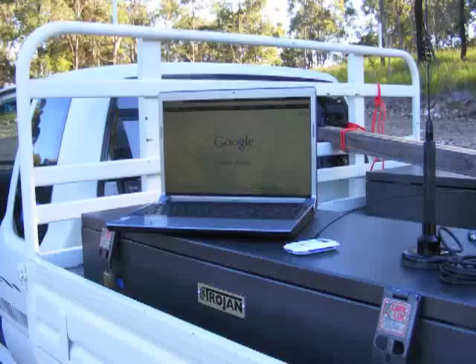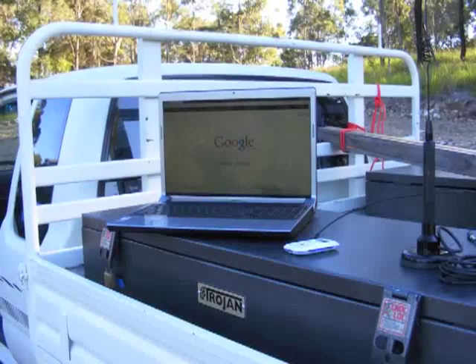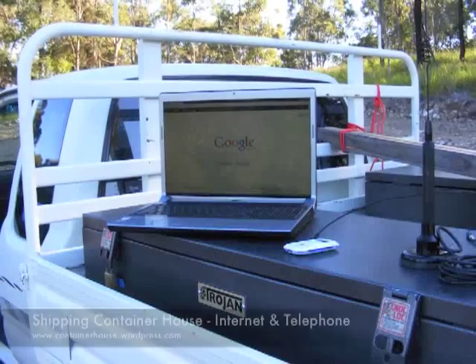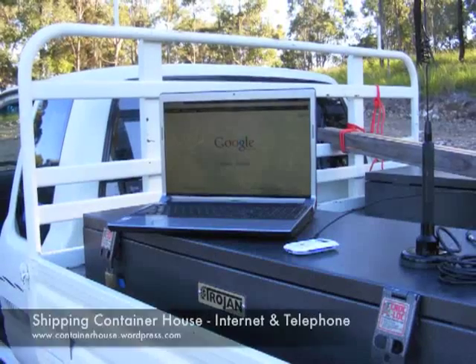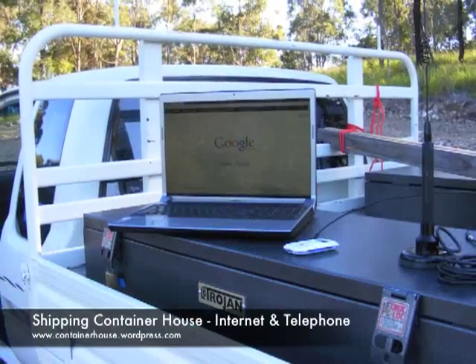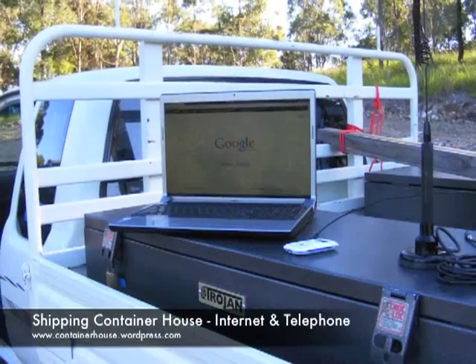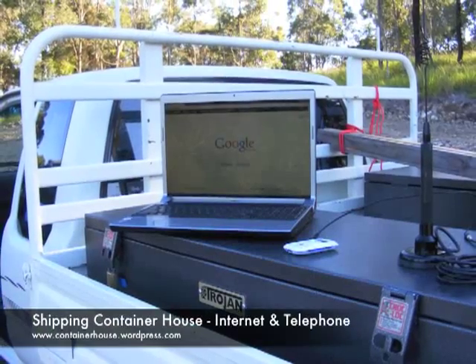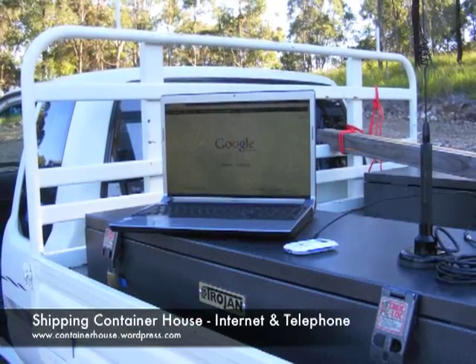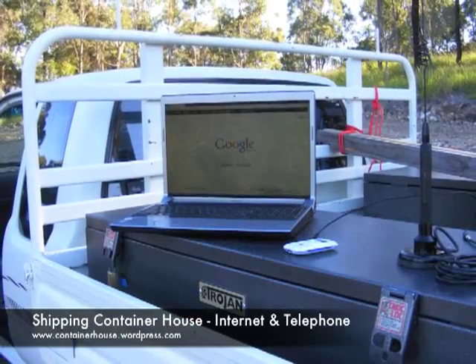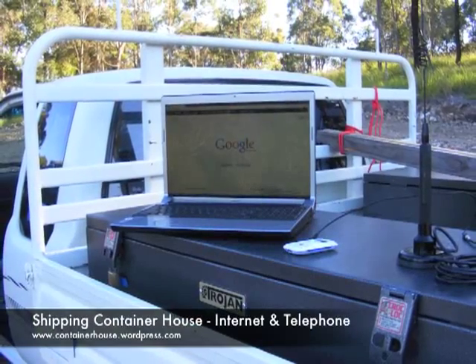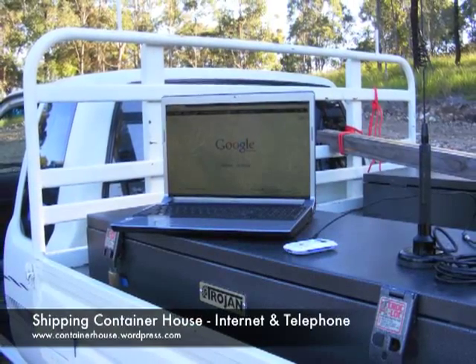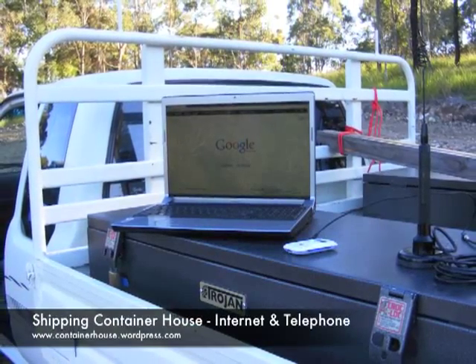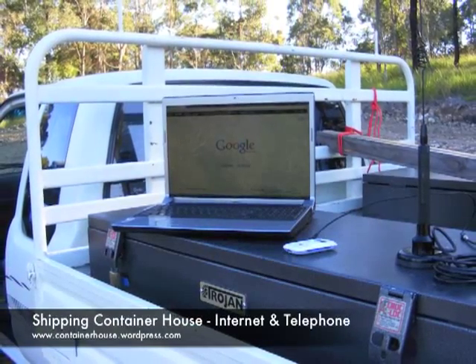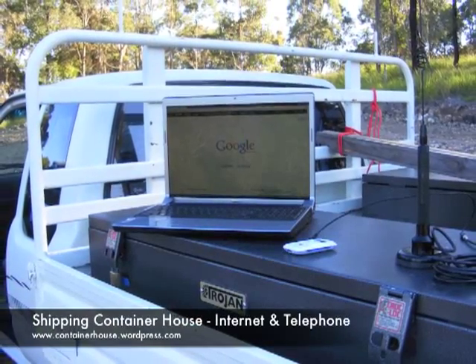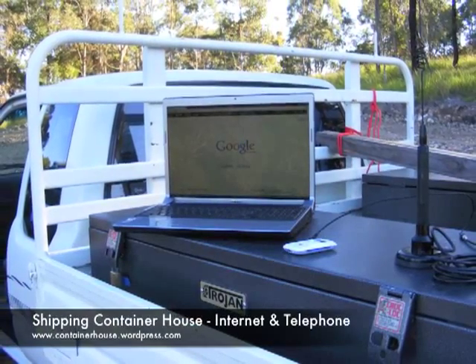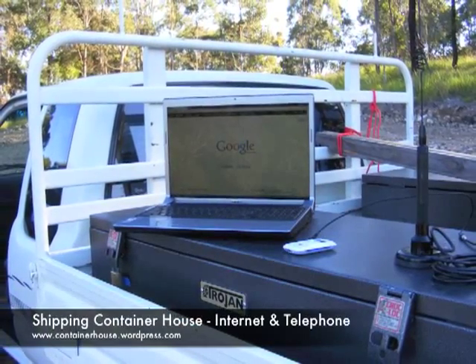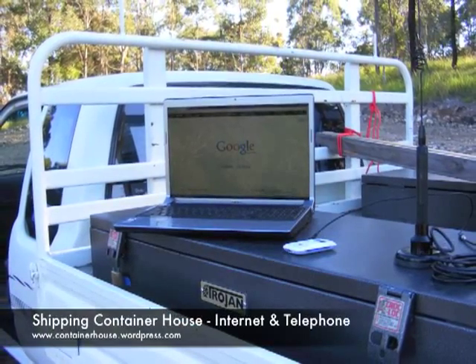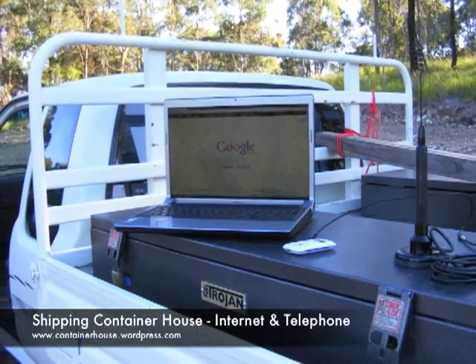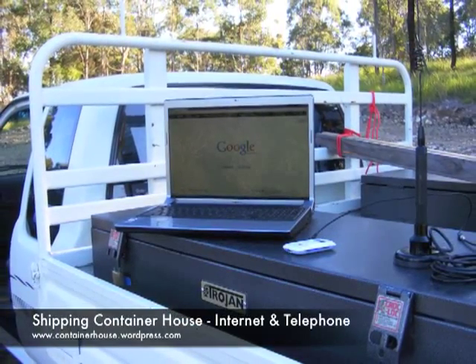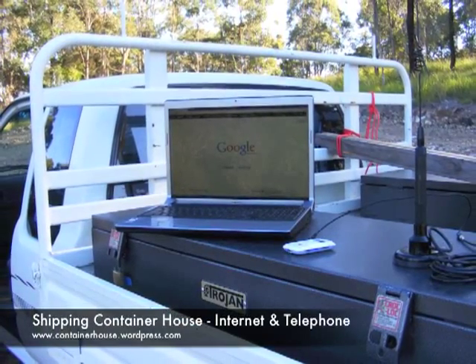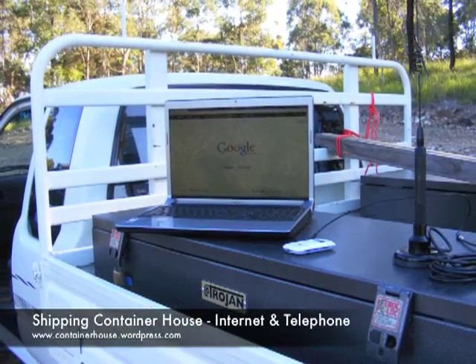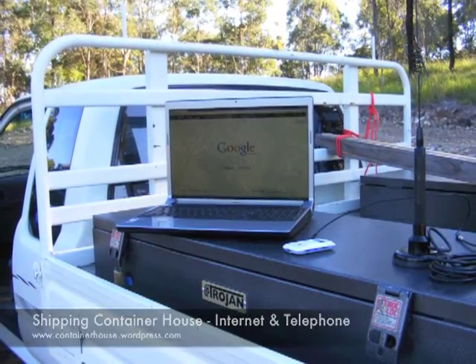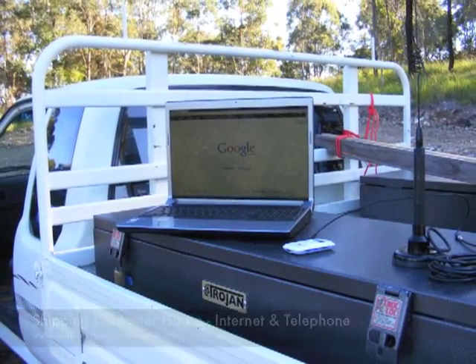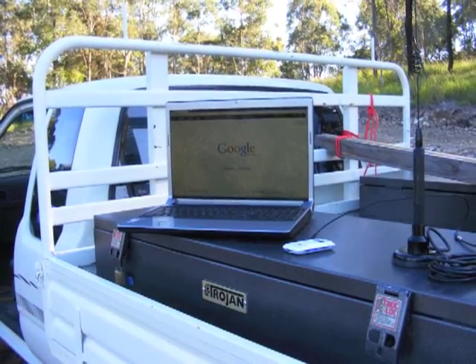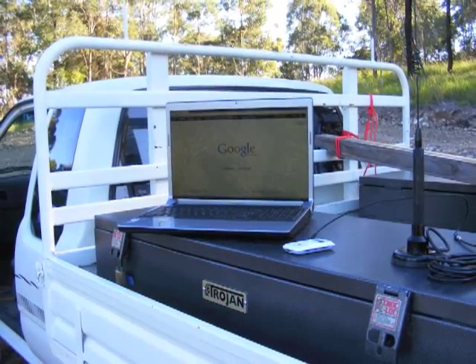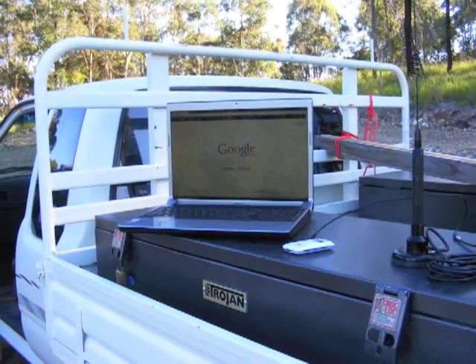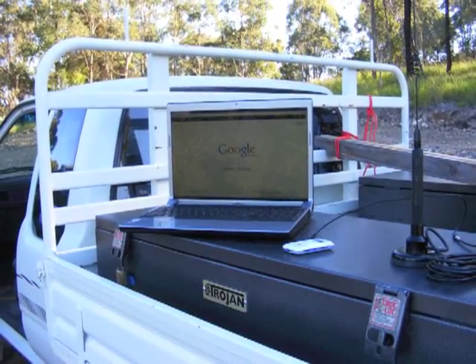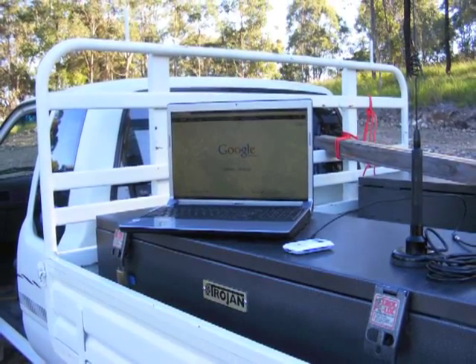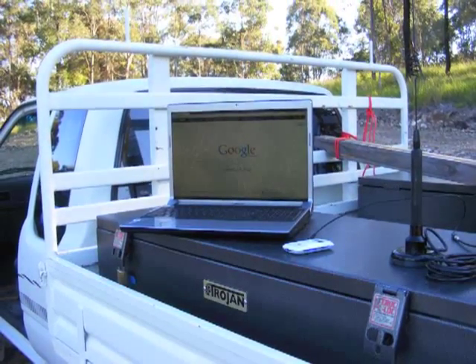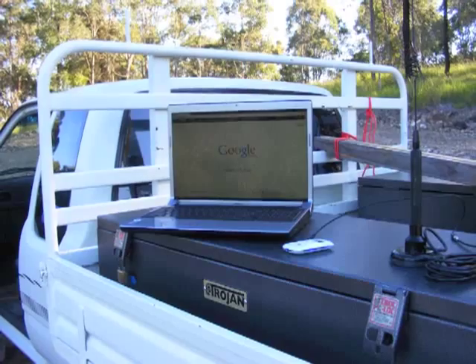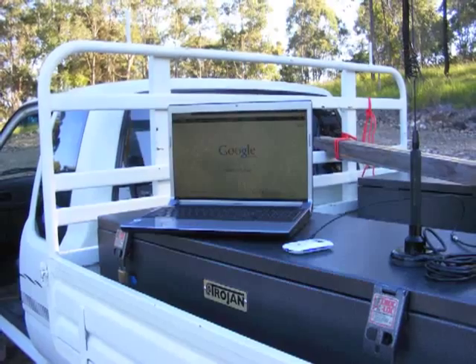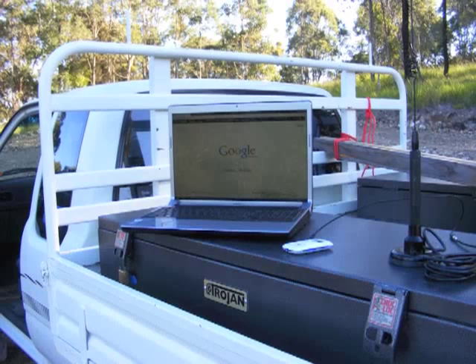We have internet access and mobile phone coverage in the bush, and here's how we did it.